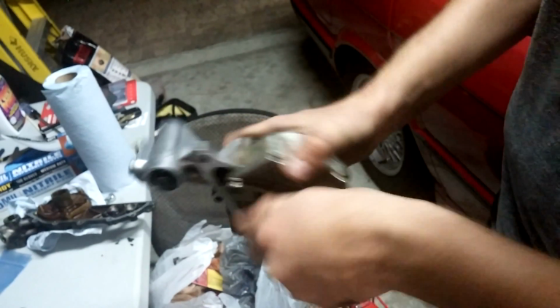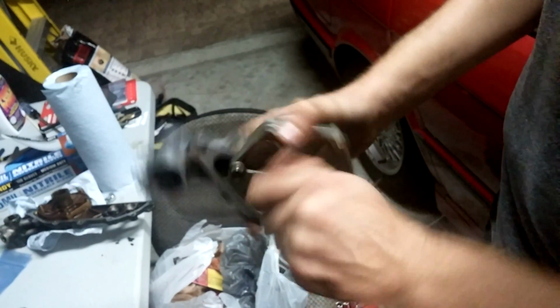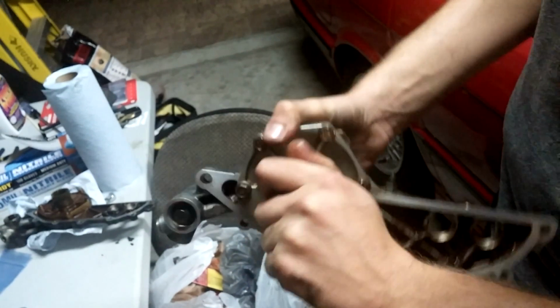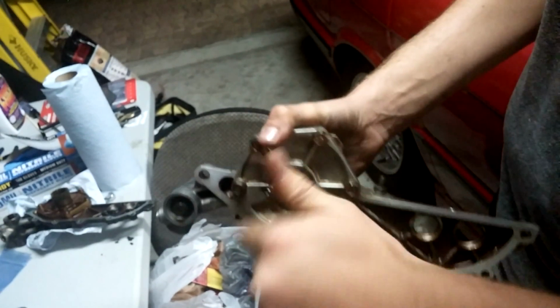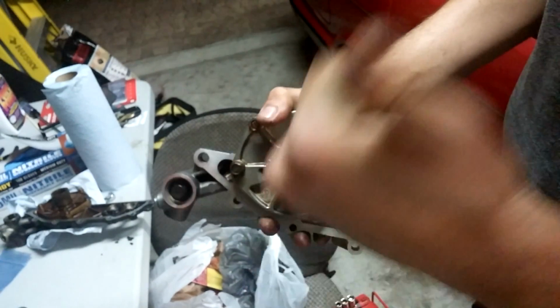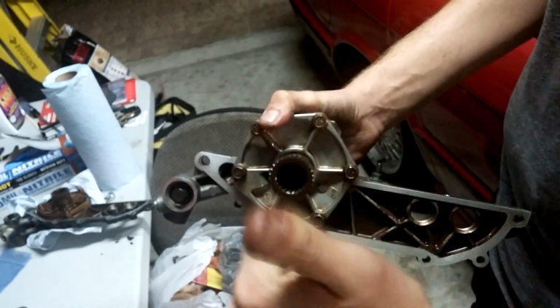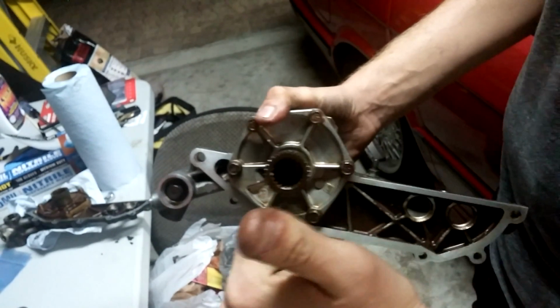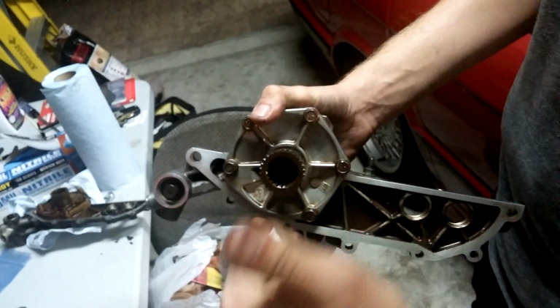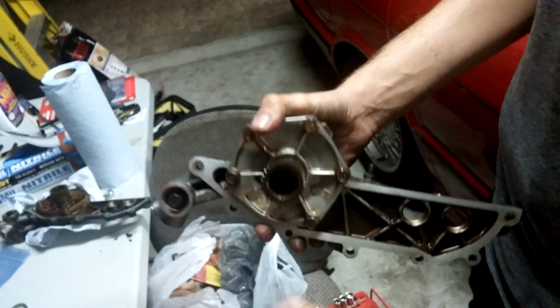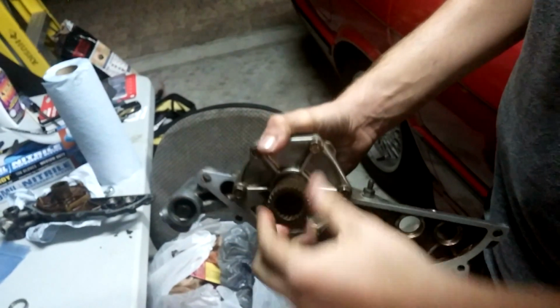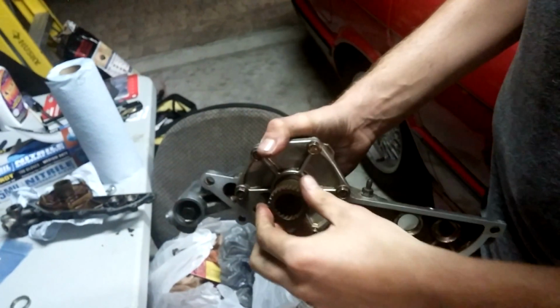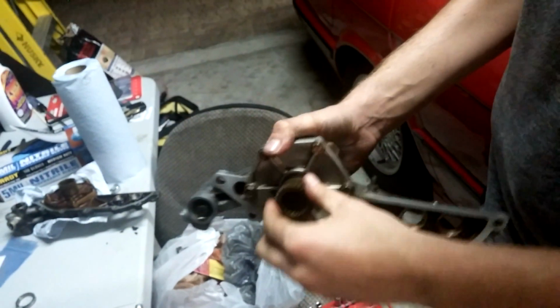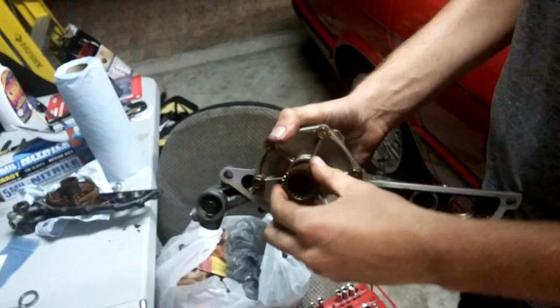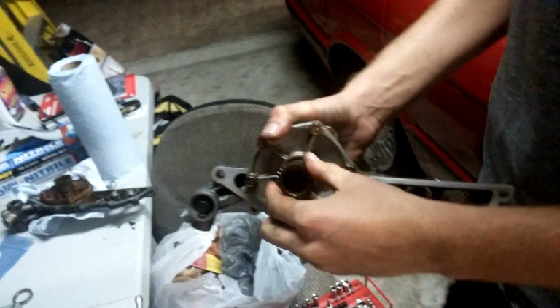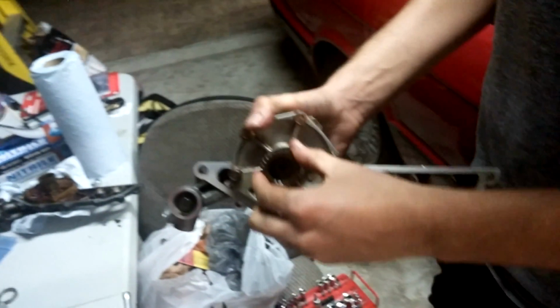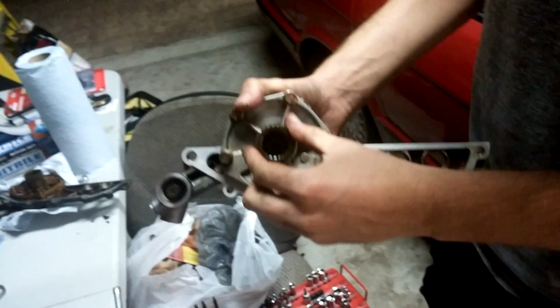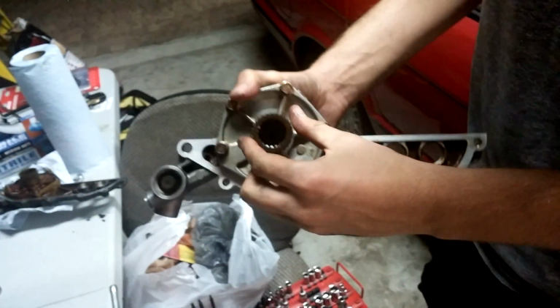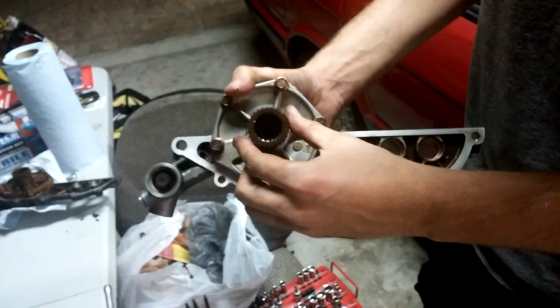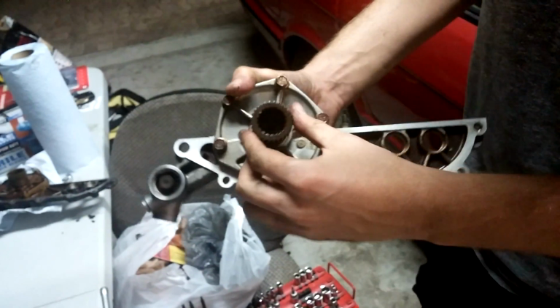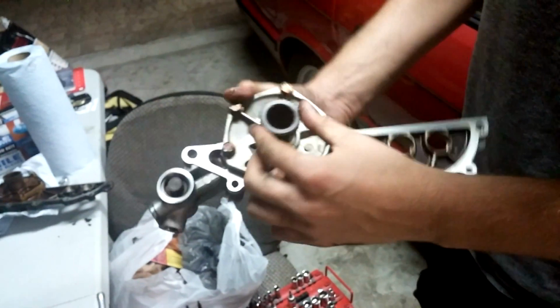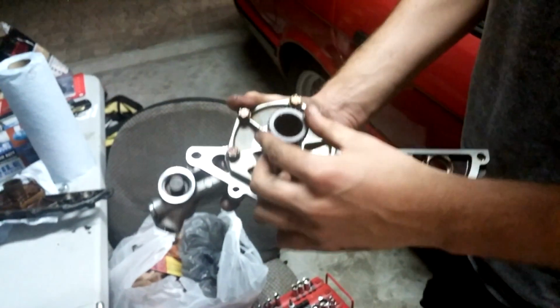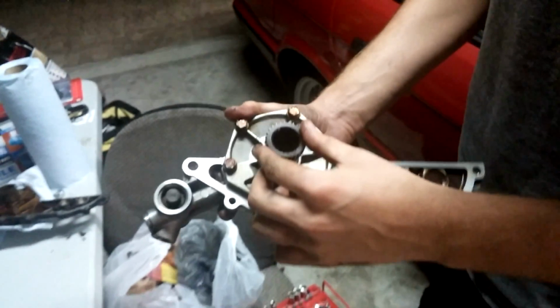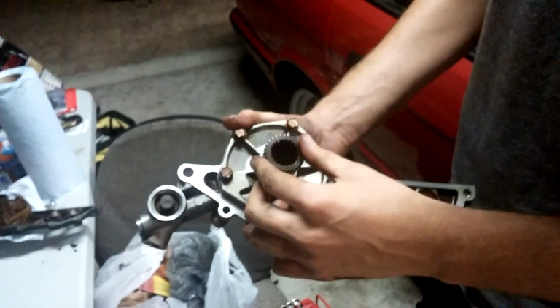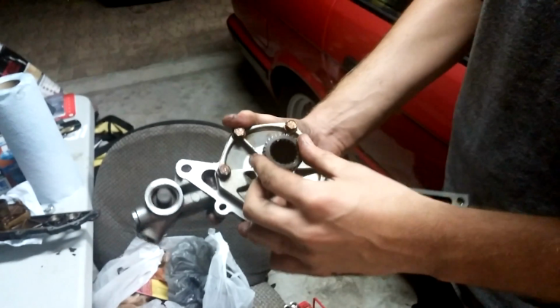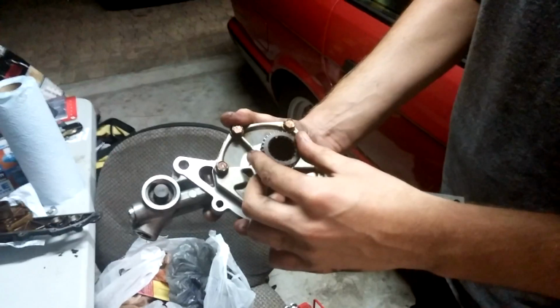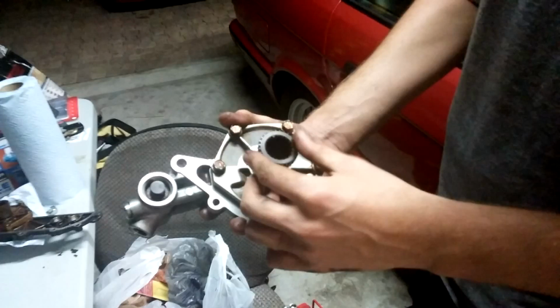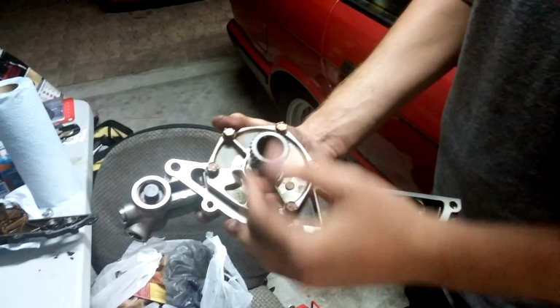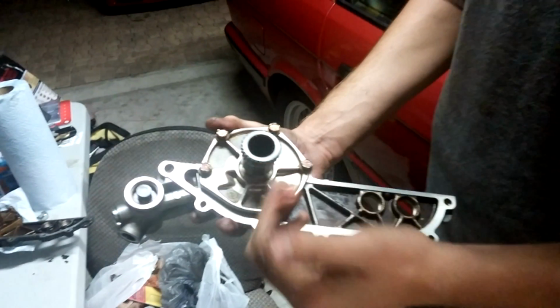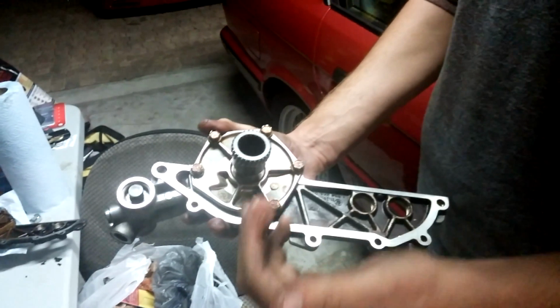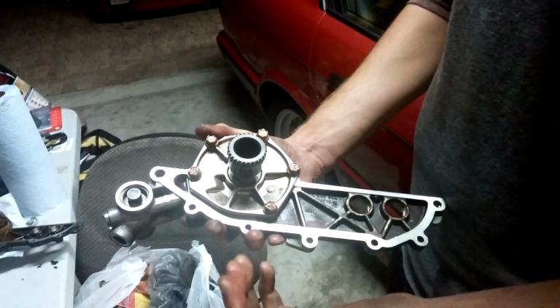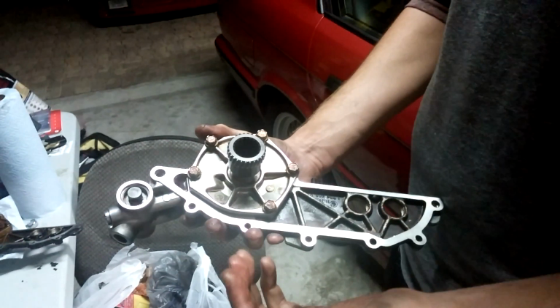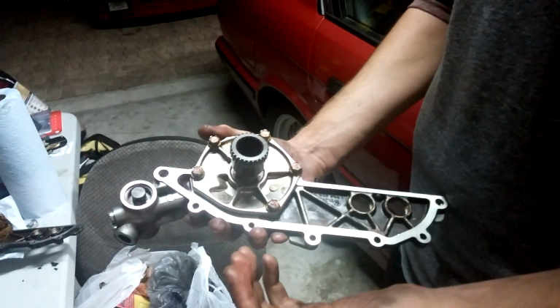That is good. There is no rattle, and there is no play.